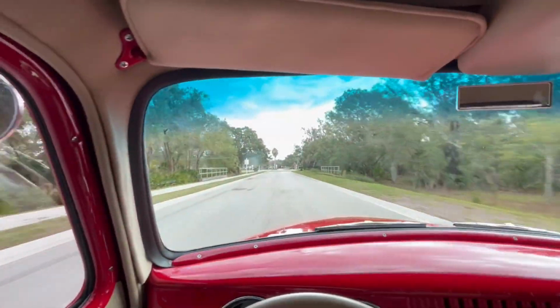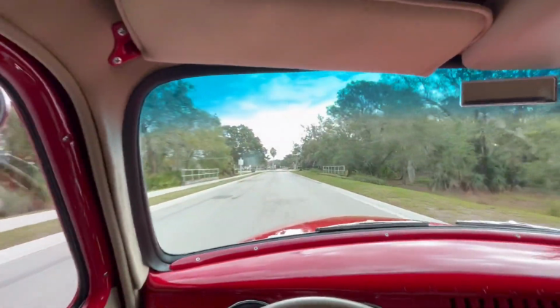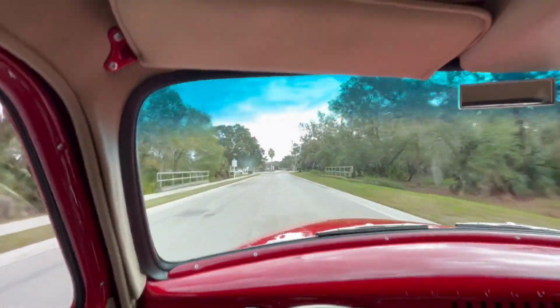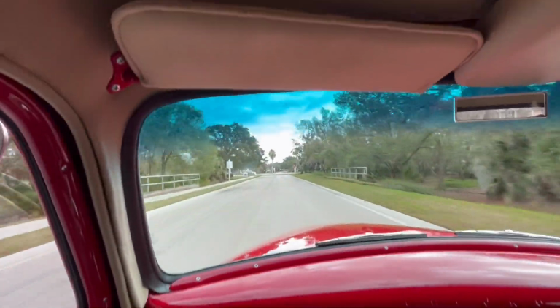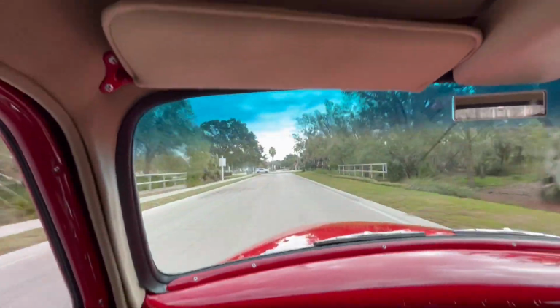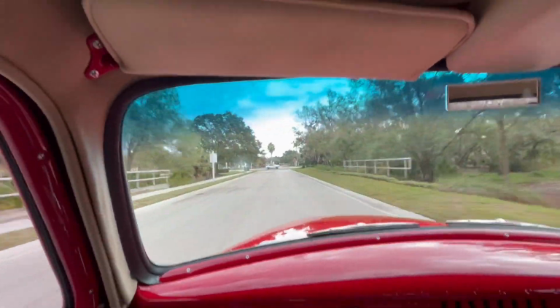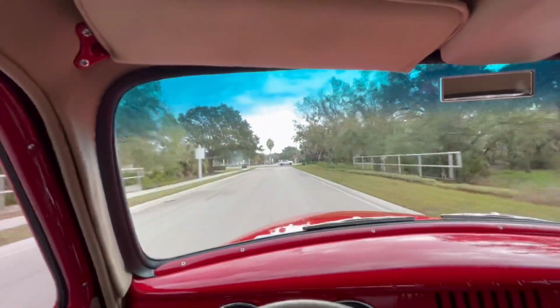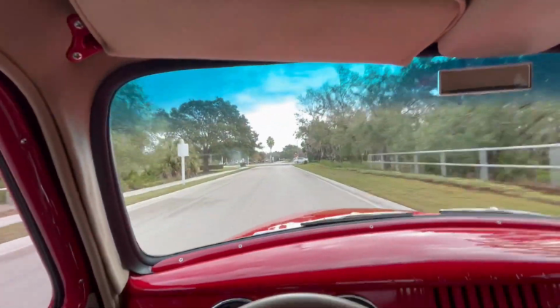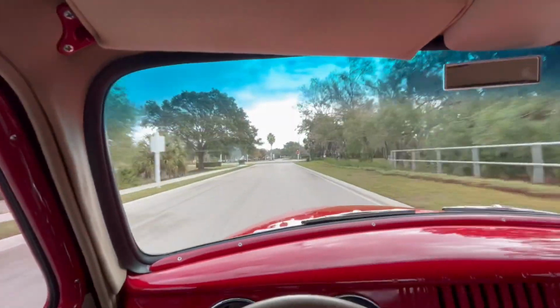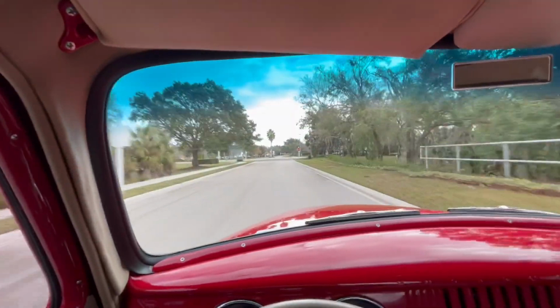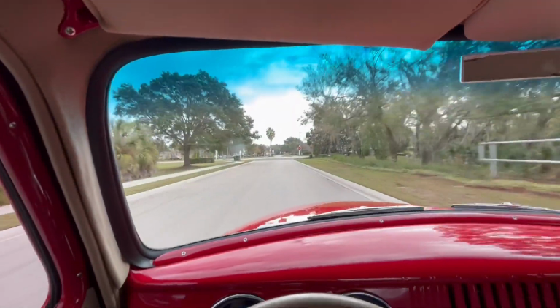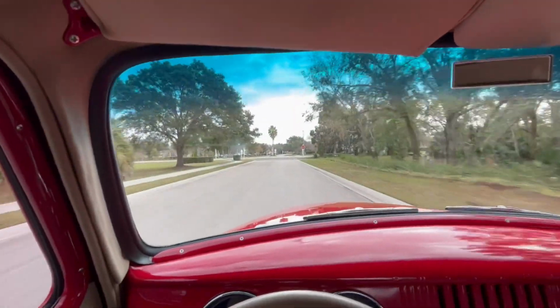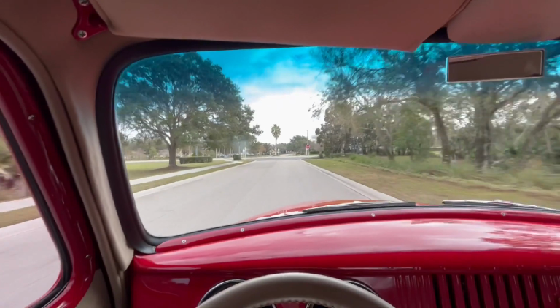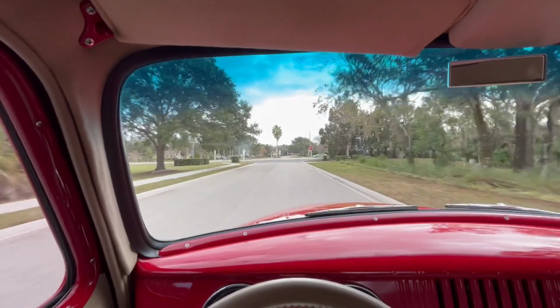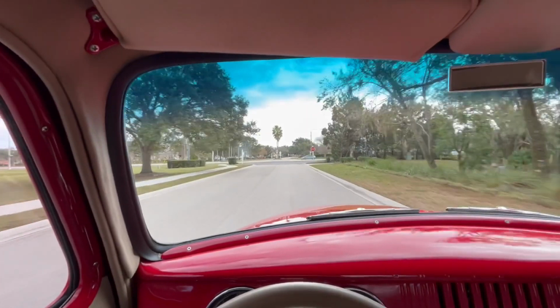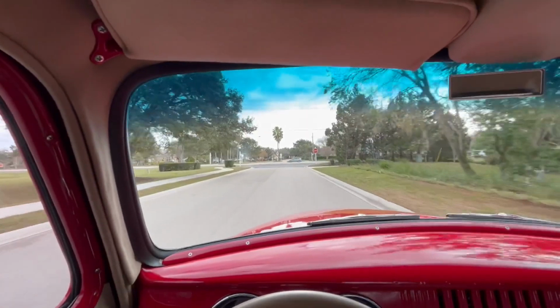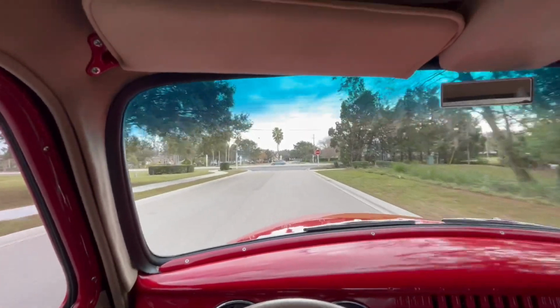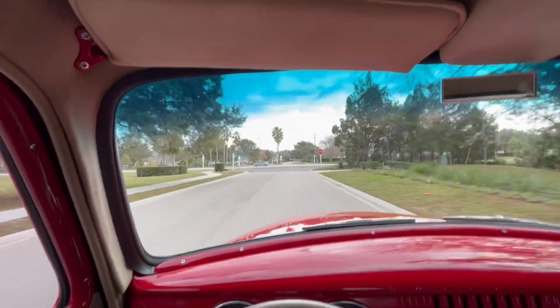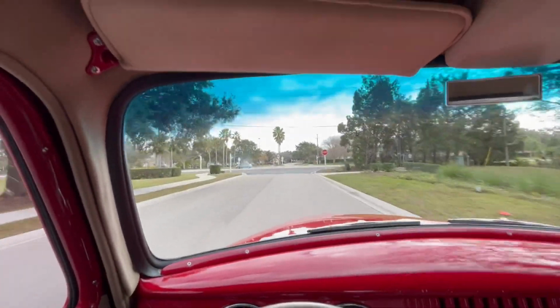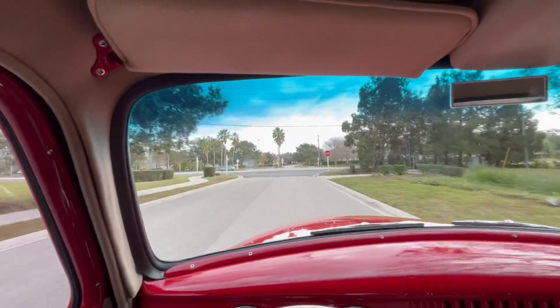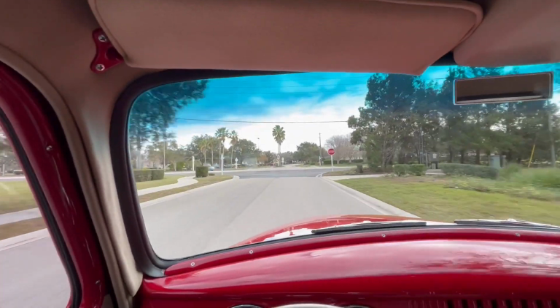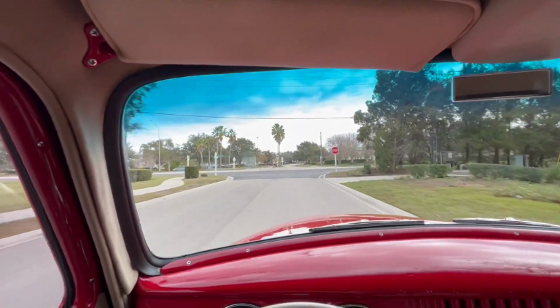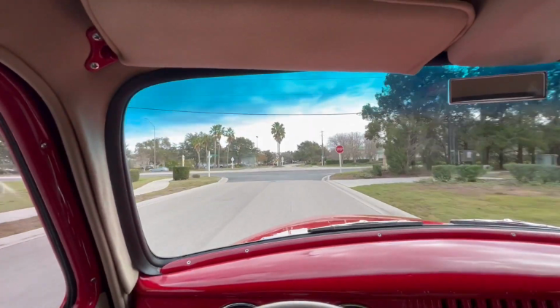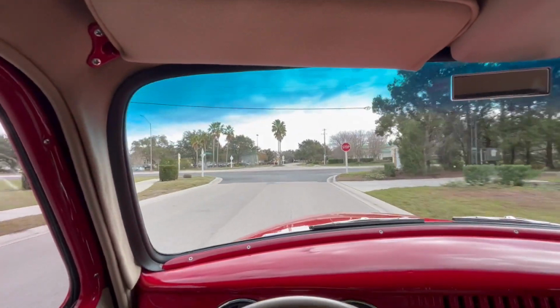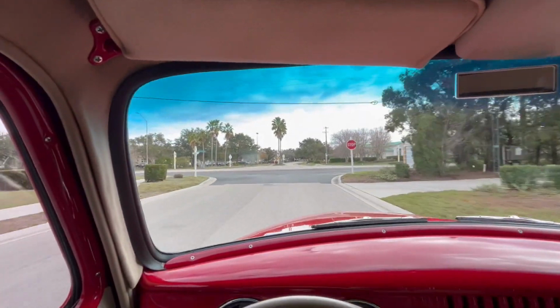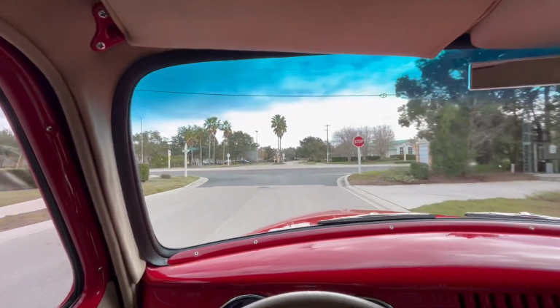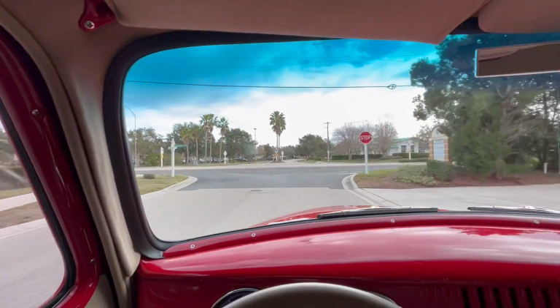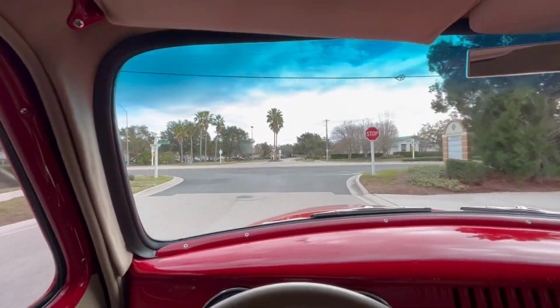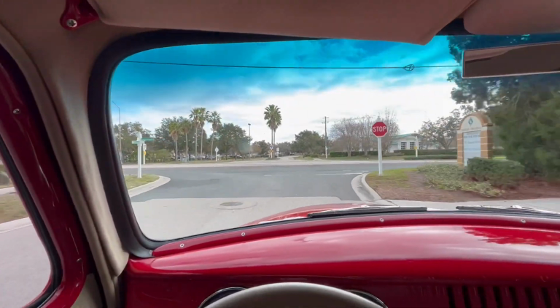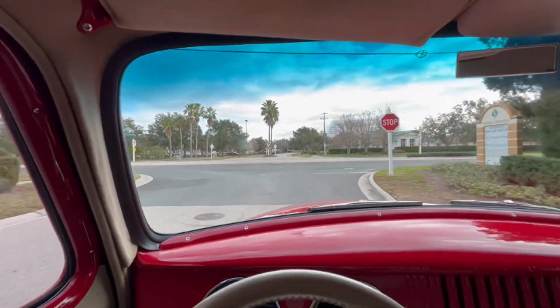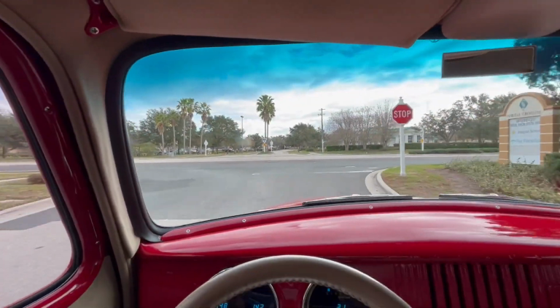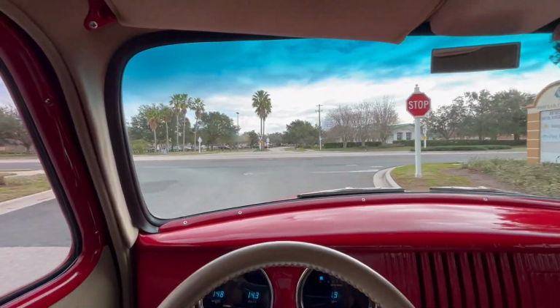You'll never really find trucks like this anymore. Anyway, we're going to get her turned around, put her on the lift, and let you take a look at the underneath. We'll see you there.